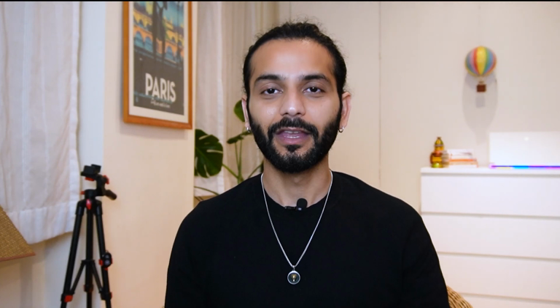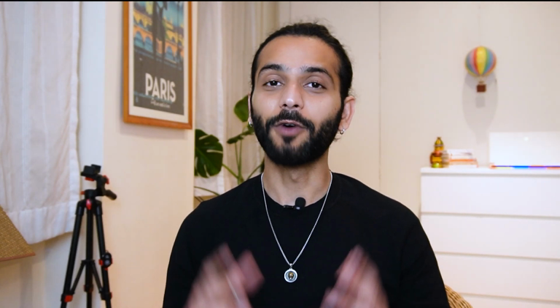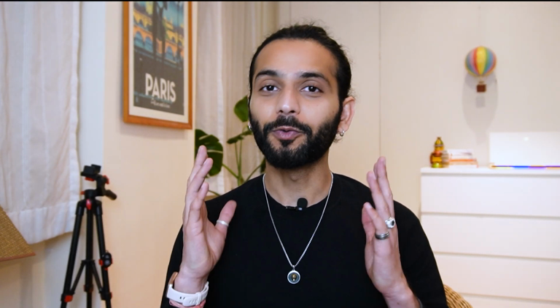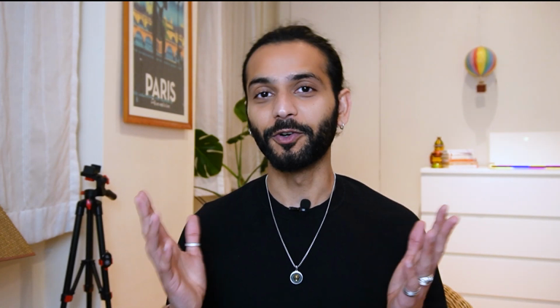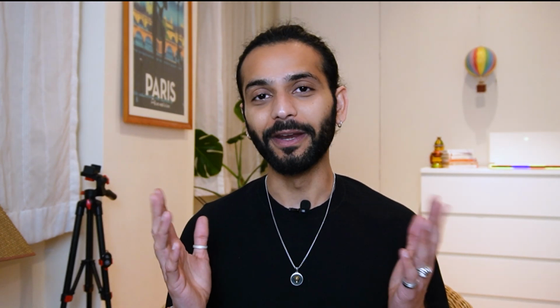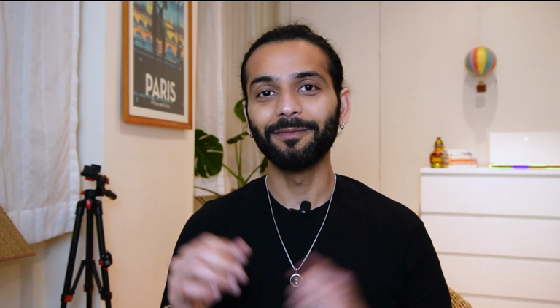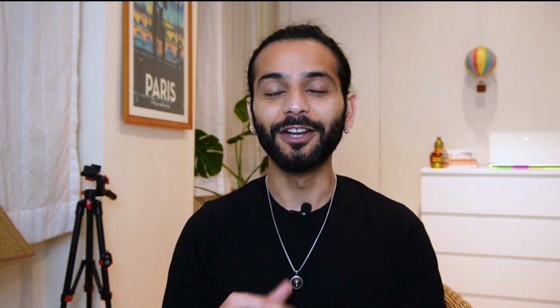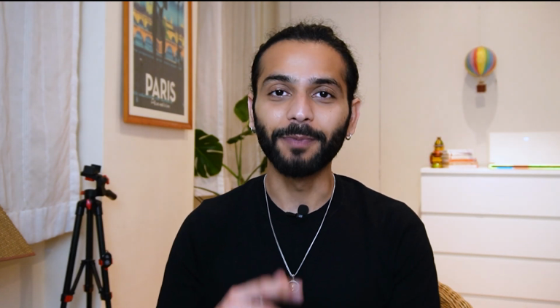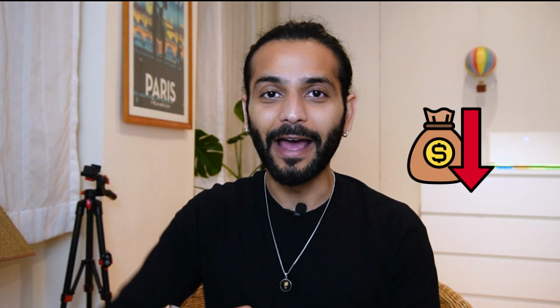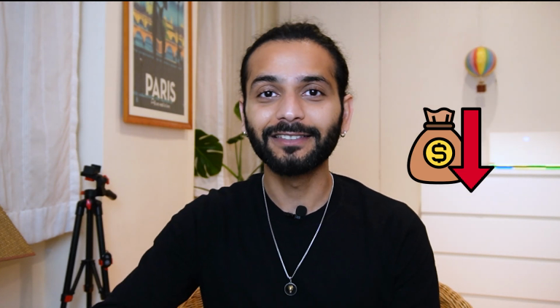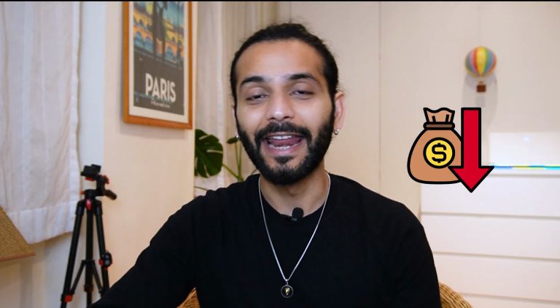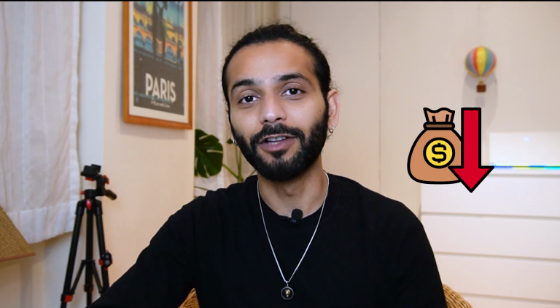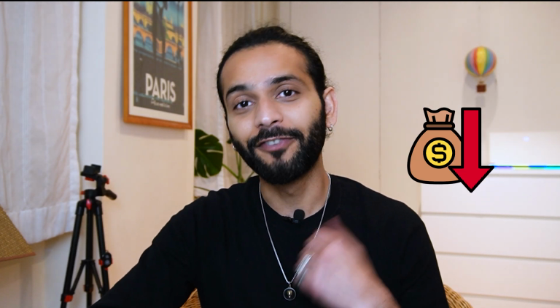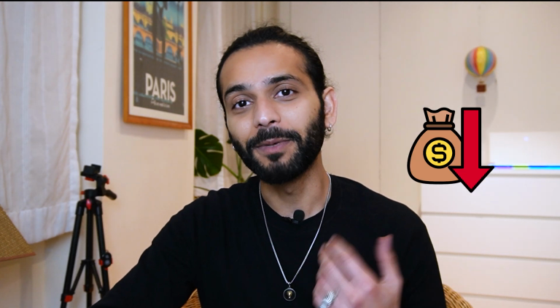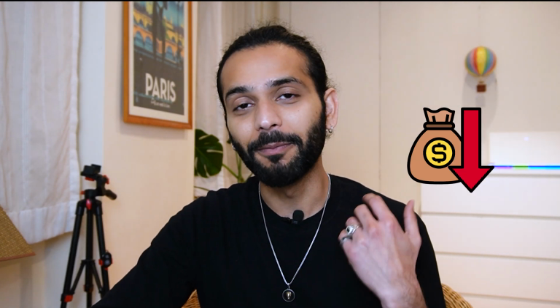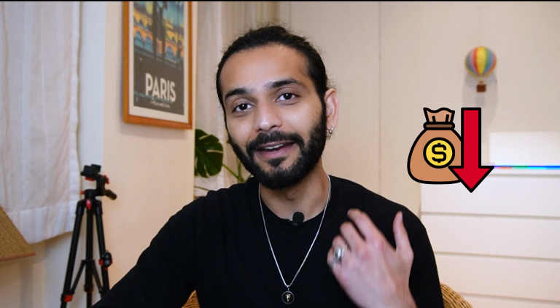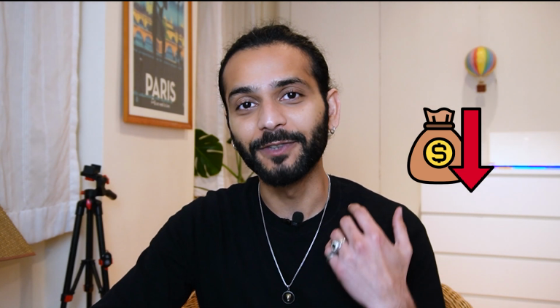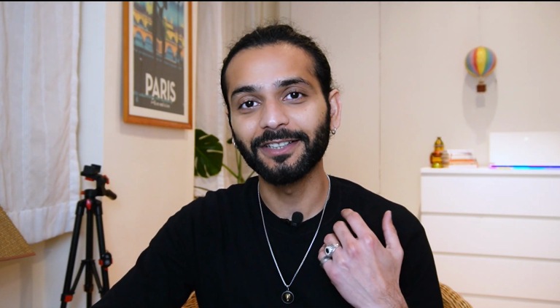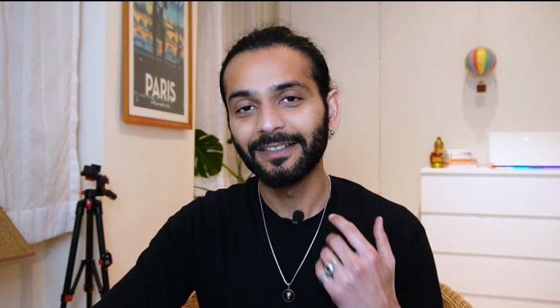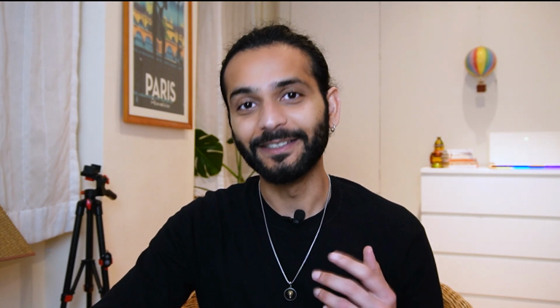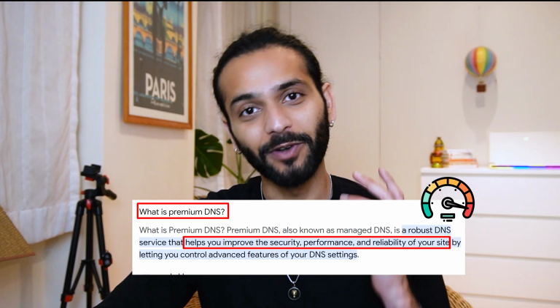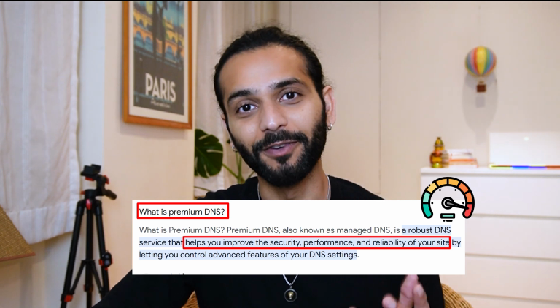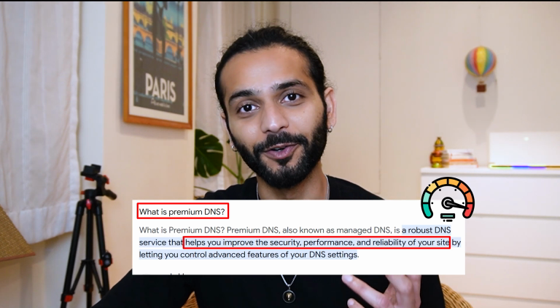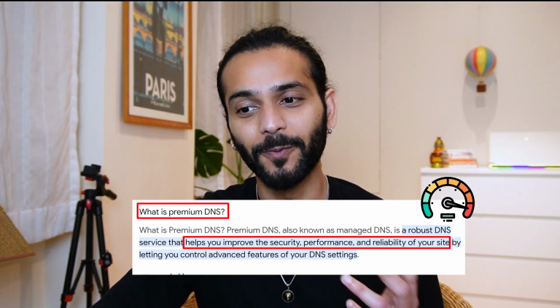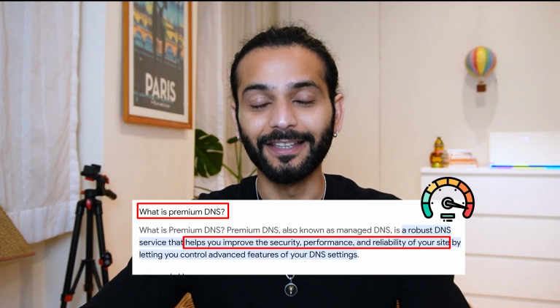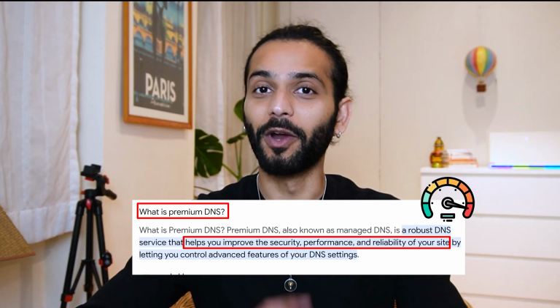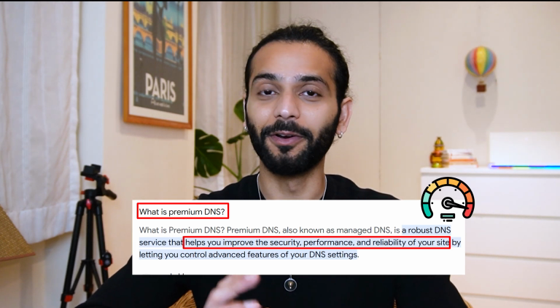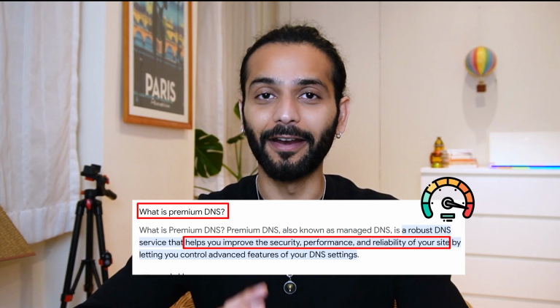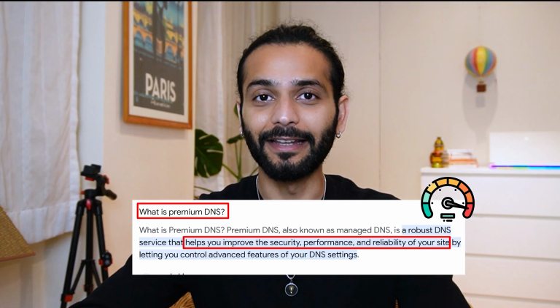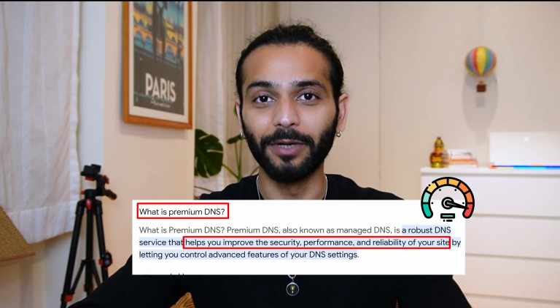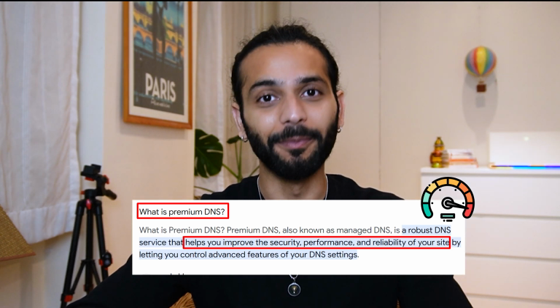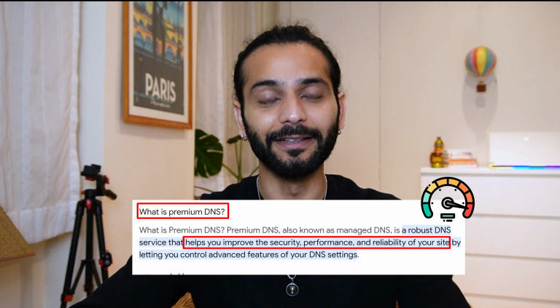If you want to register a domain name at a cheaper price and have the free premium DNS feature, then this is the right video for you. Yes, you heard me correctly — free premium DNS.